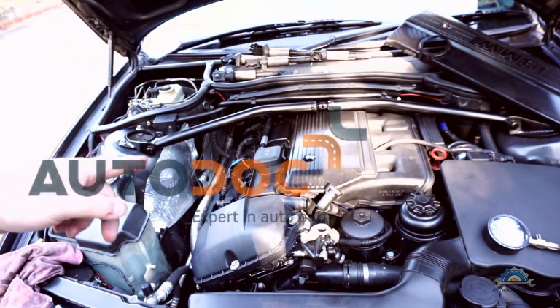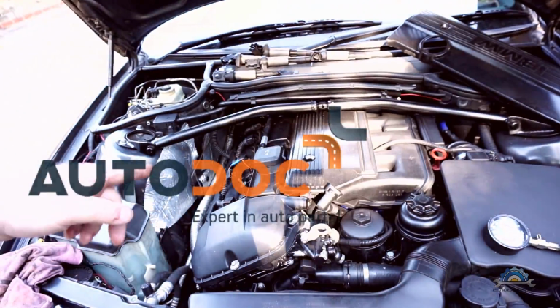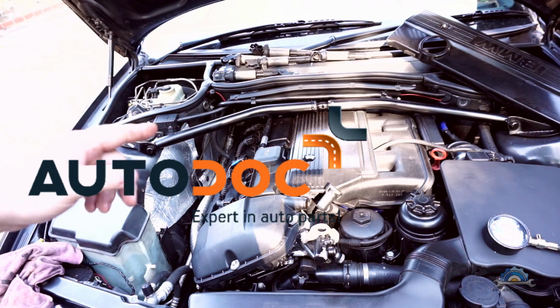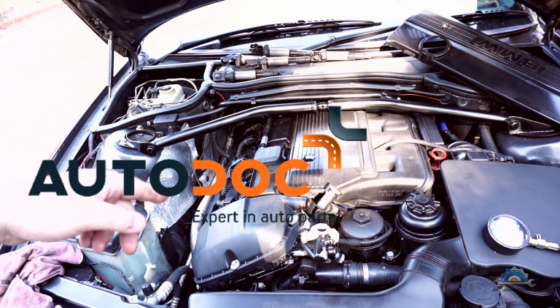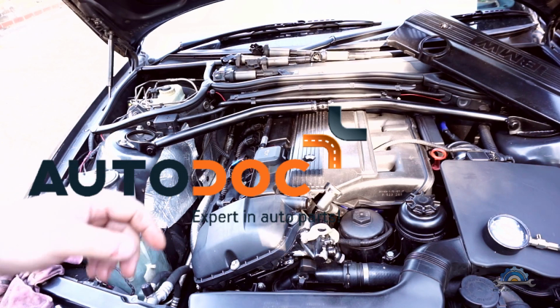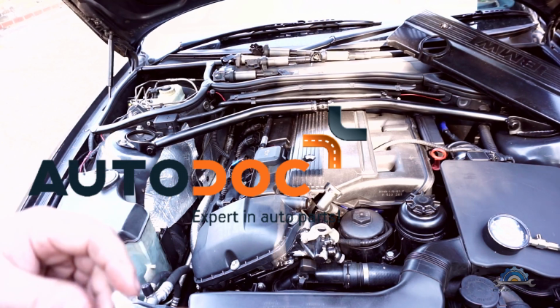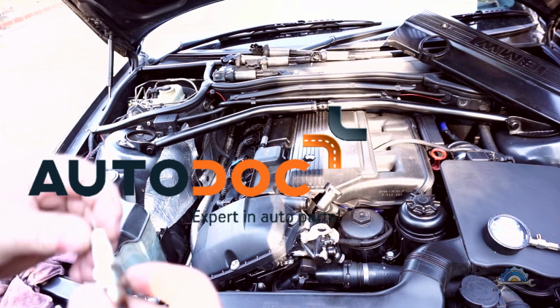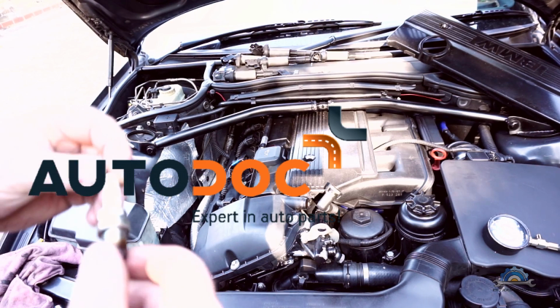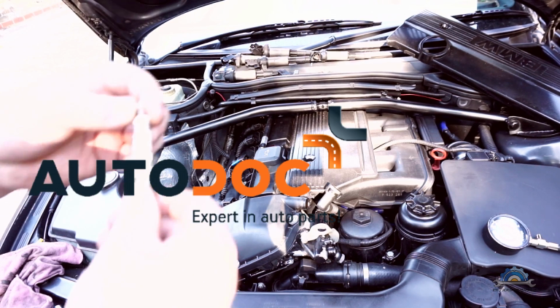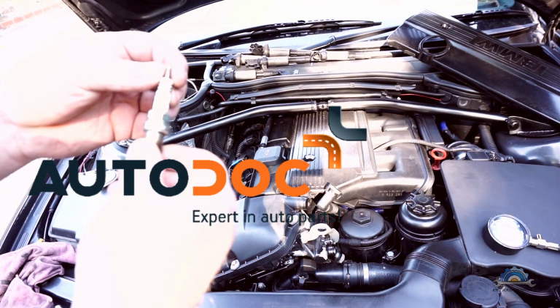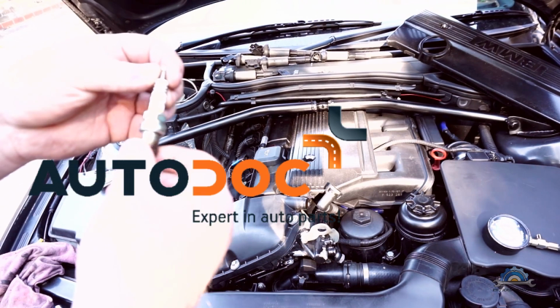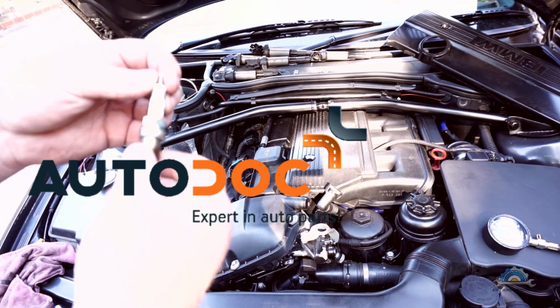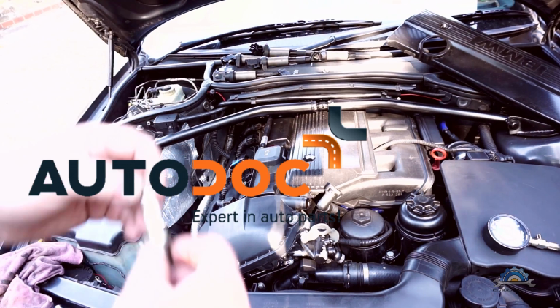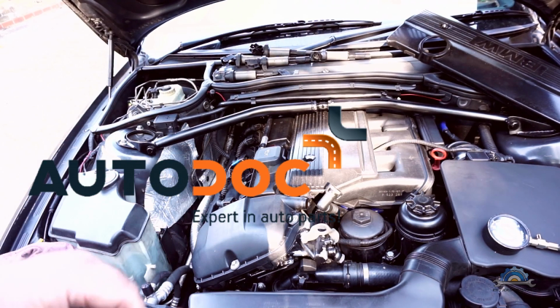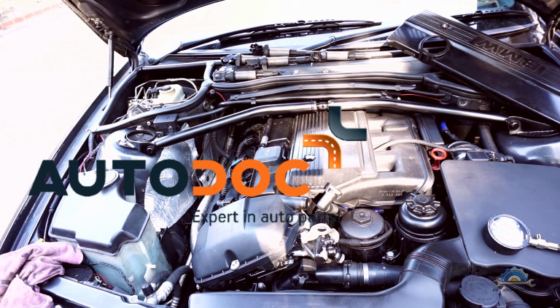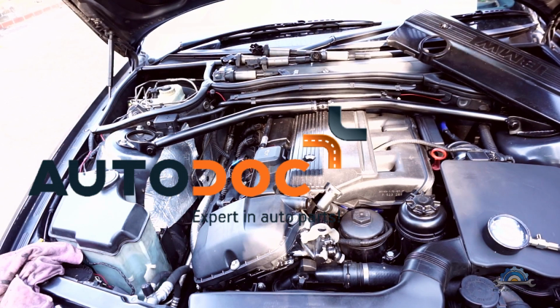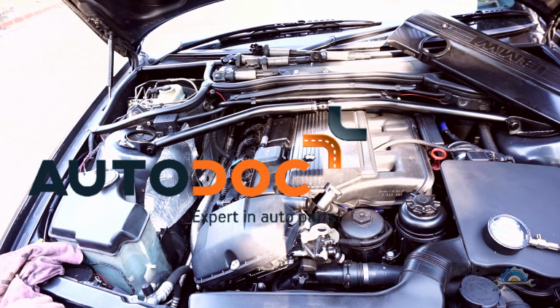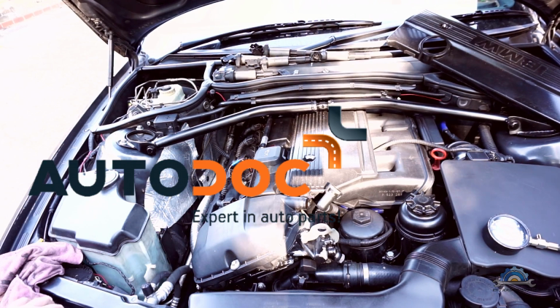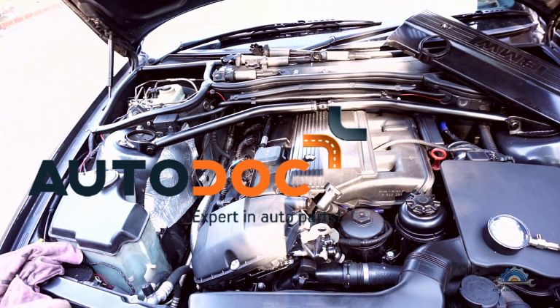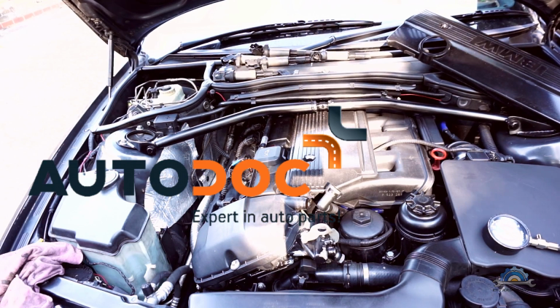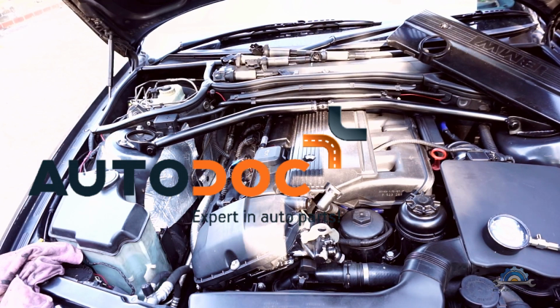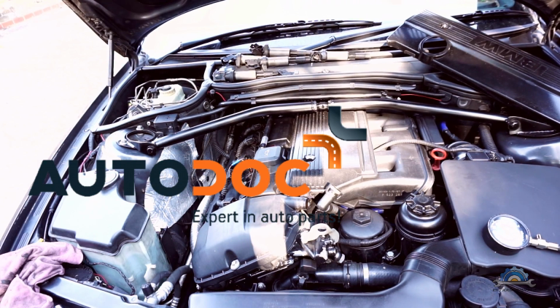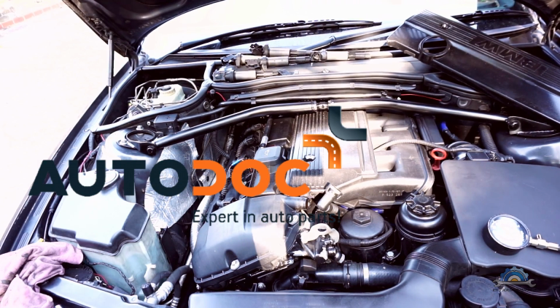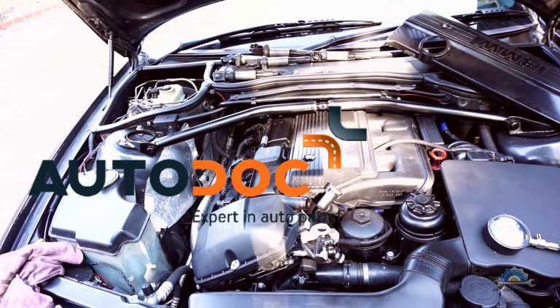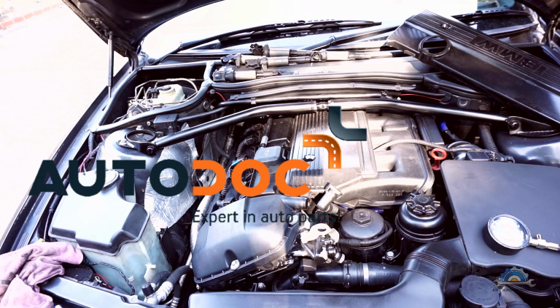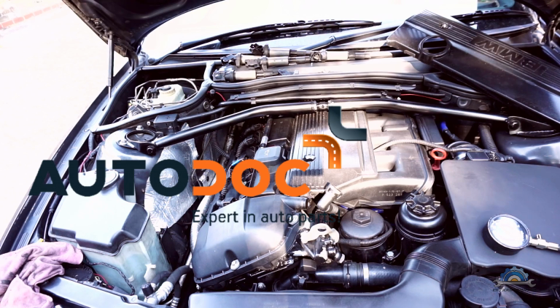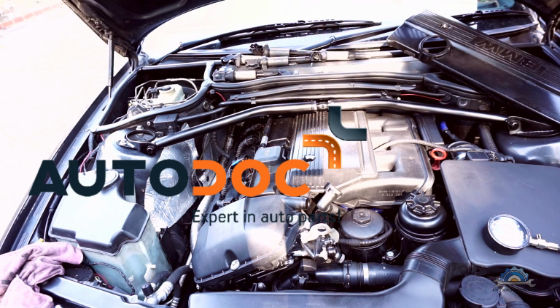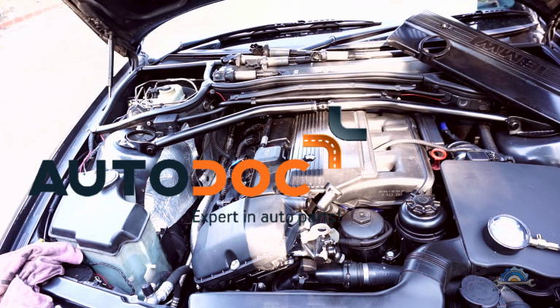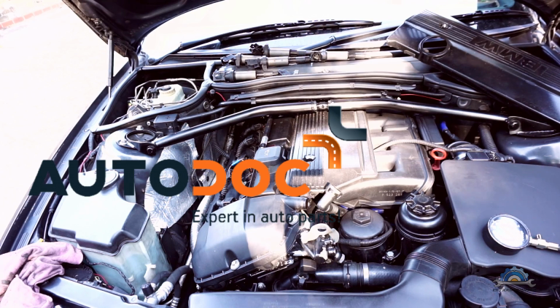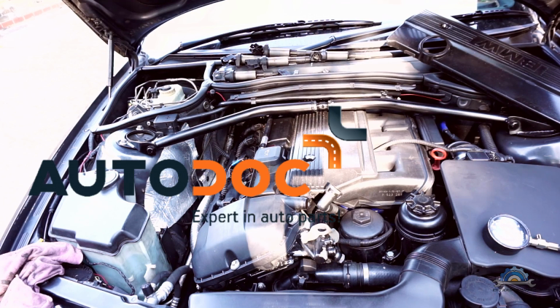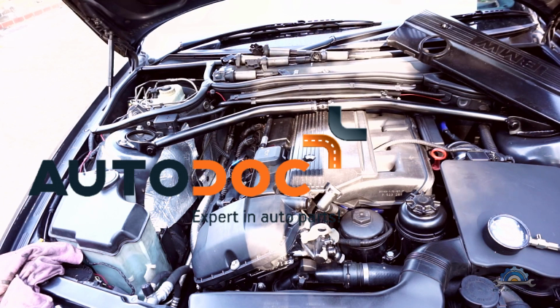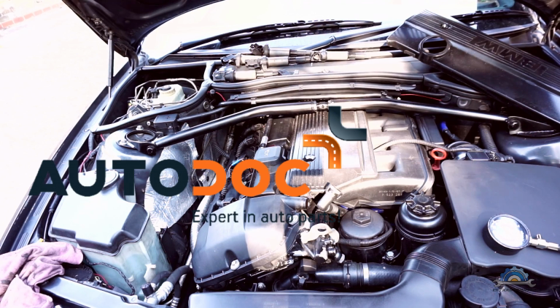Oil on top of your spark plugs usually means the rocker cover gasket needs to be replaced. All the parts for my engine rebuild, including the spark plugs, came from Autodoc — there's a variety of manufacturers there, you can check the website.